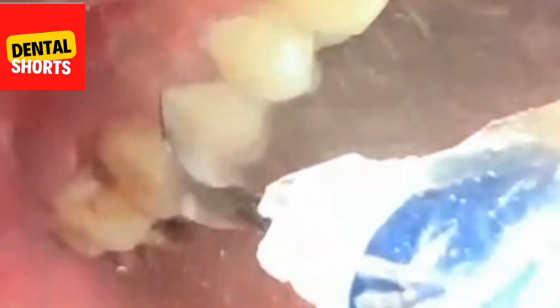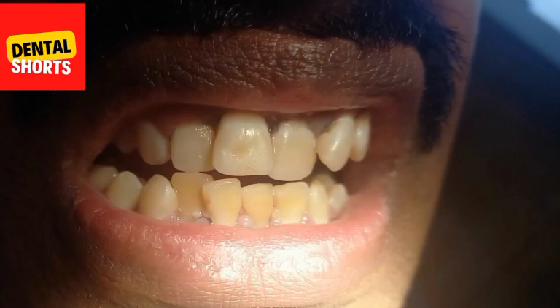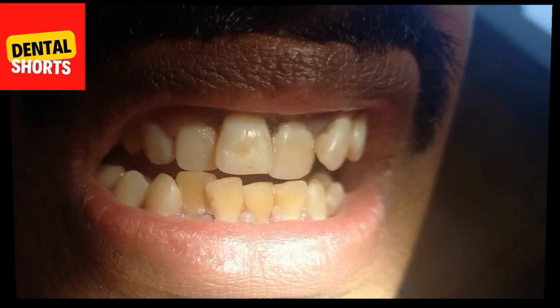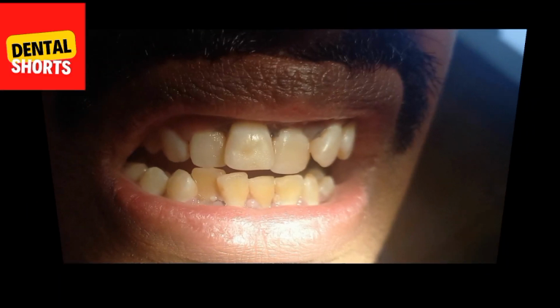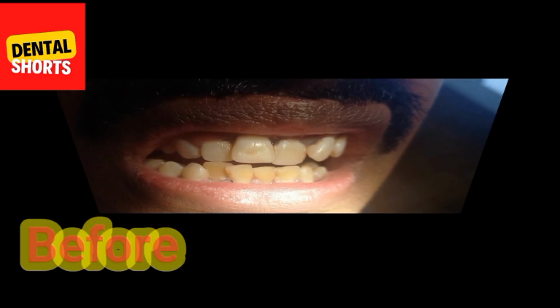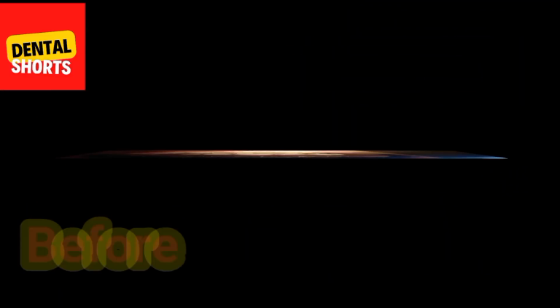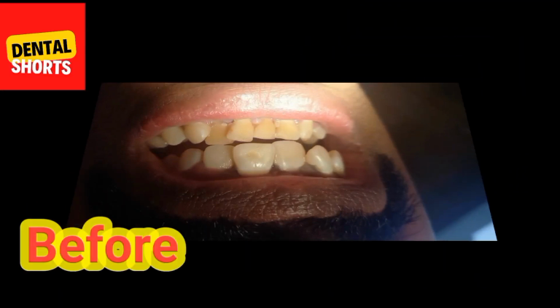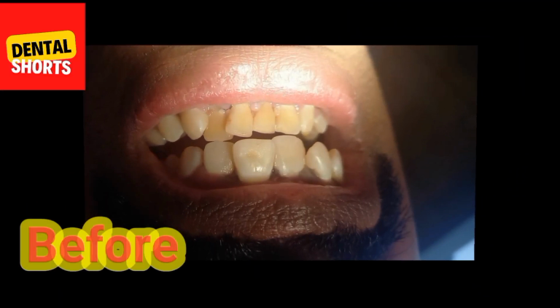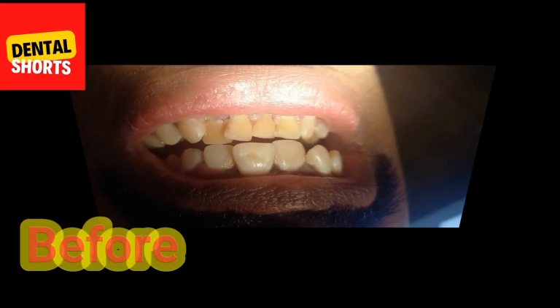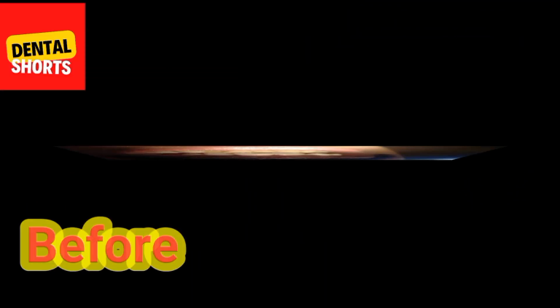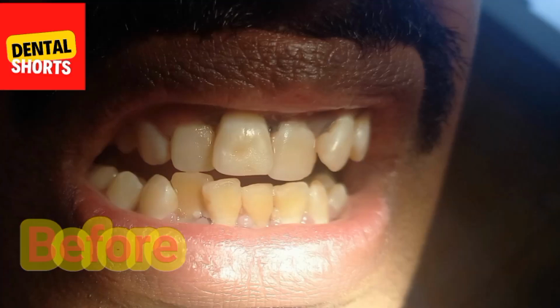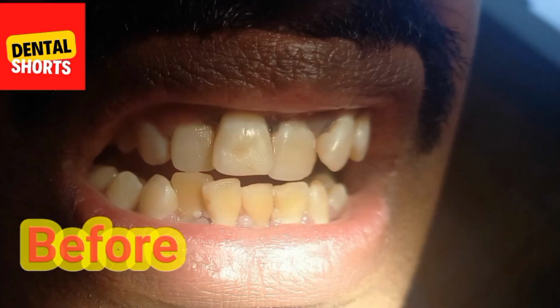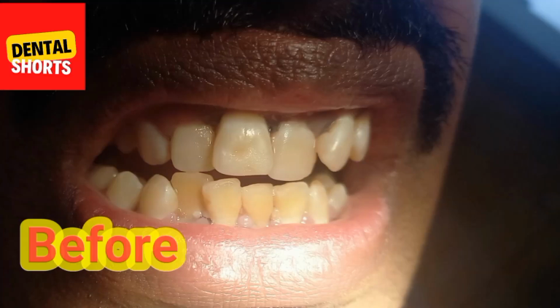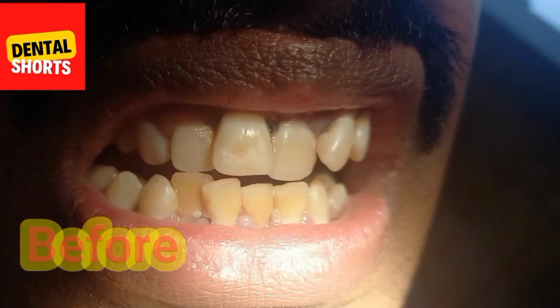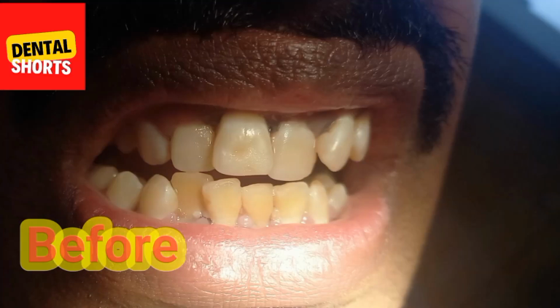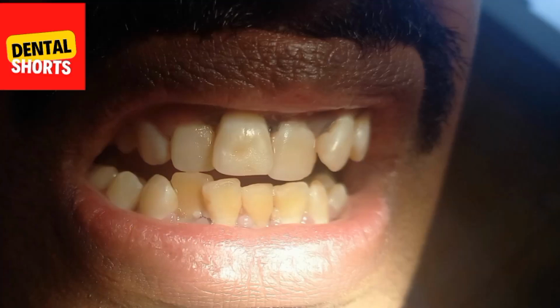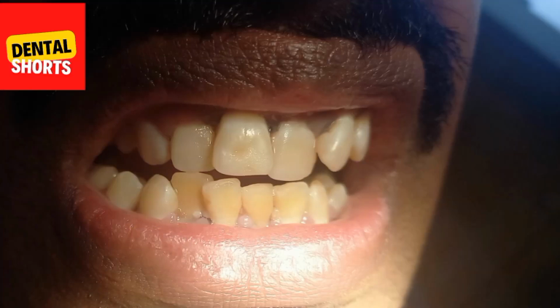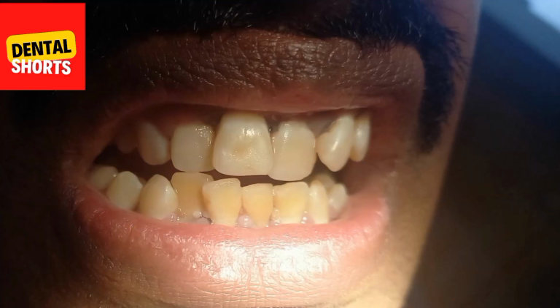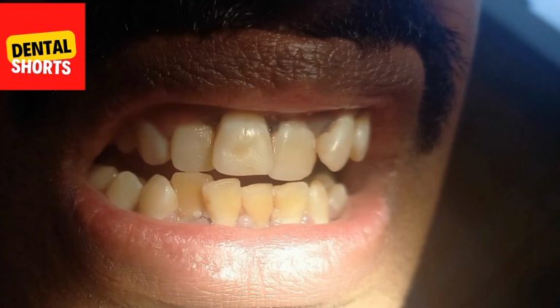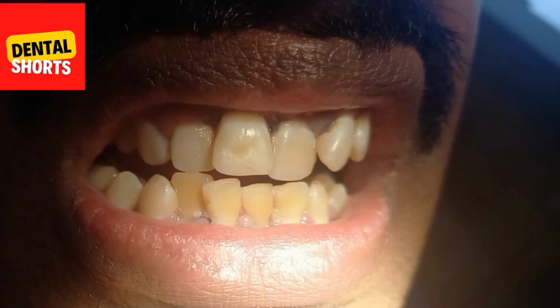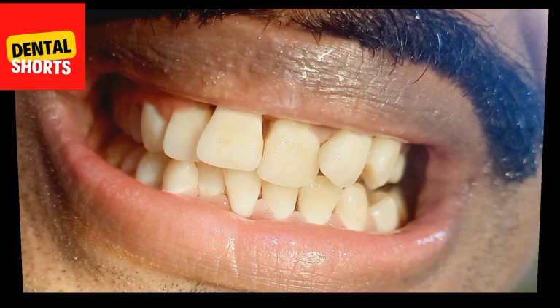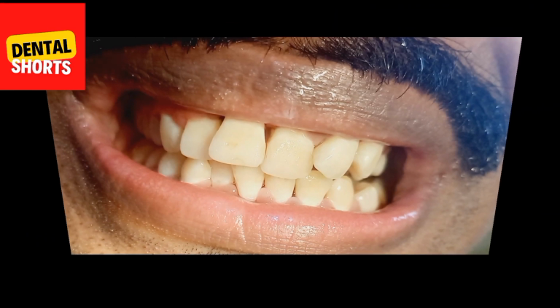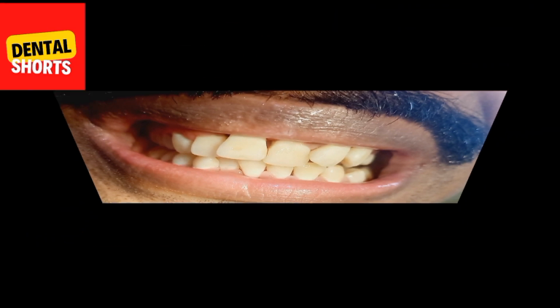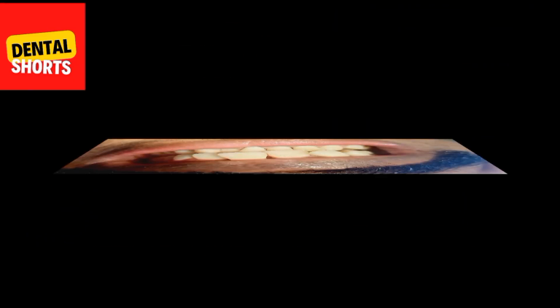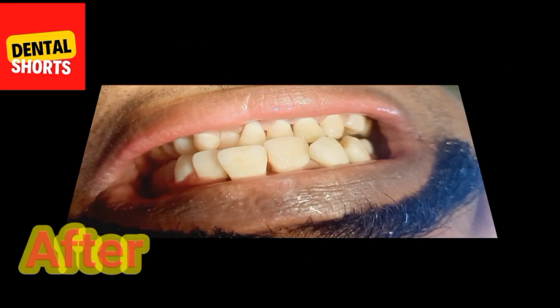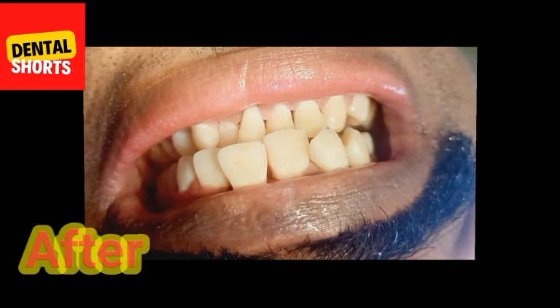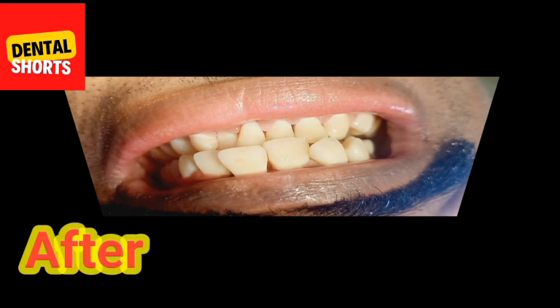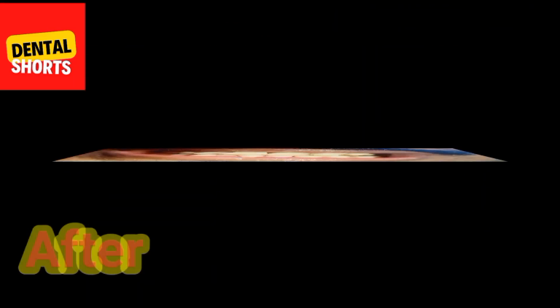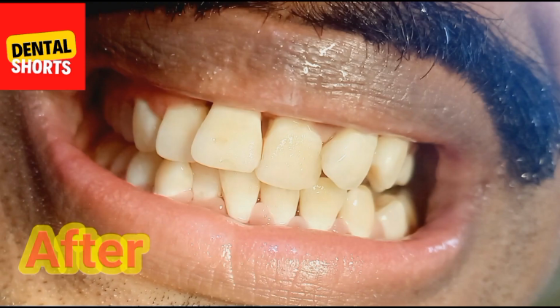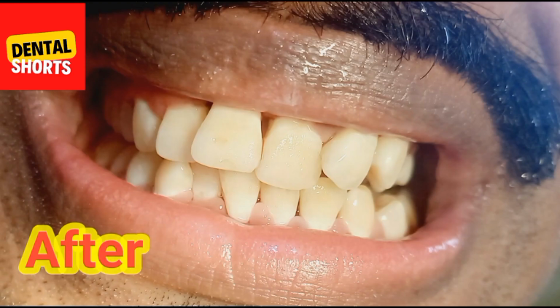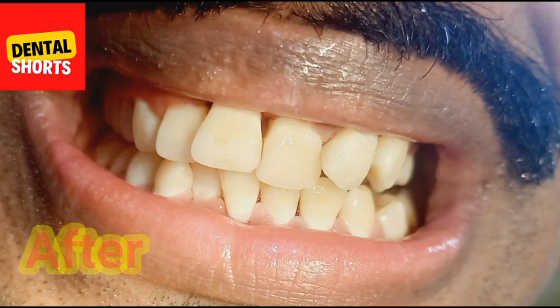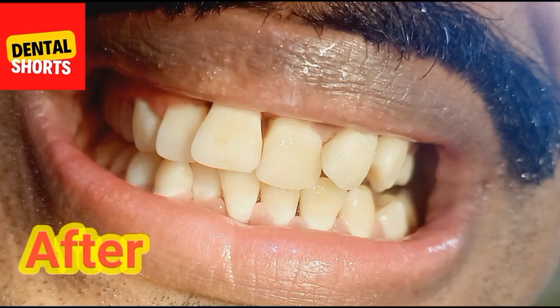This is the before condition and its after condition.